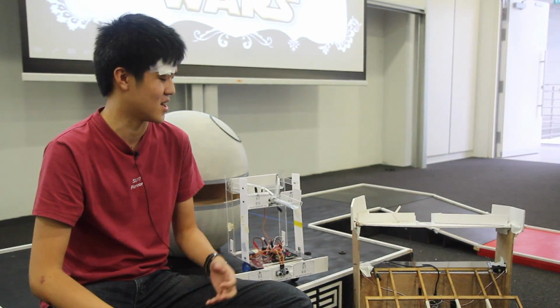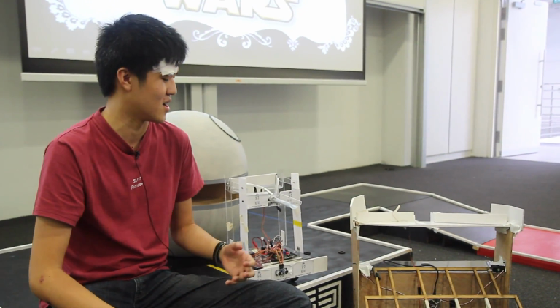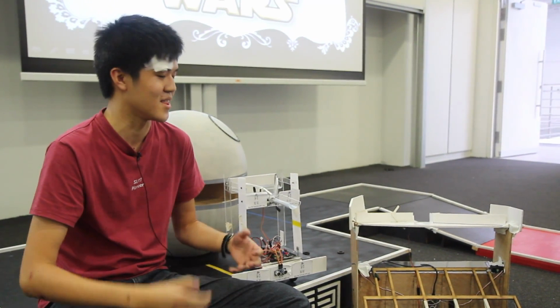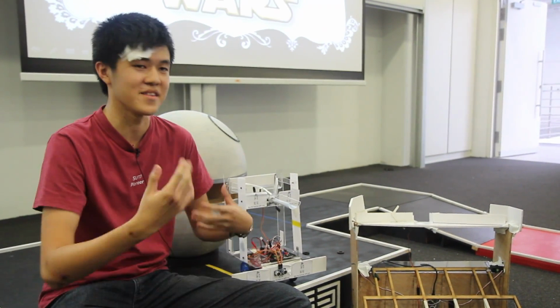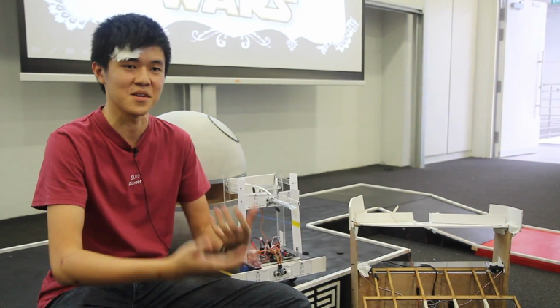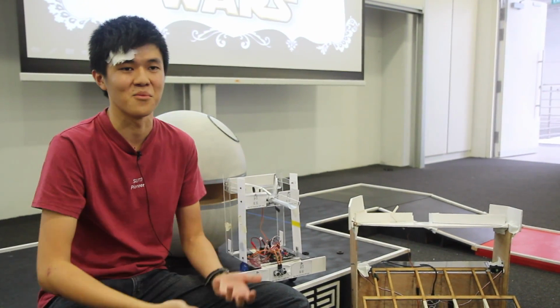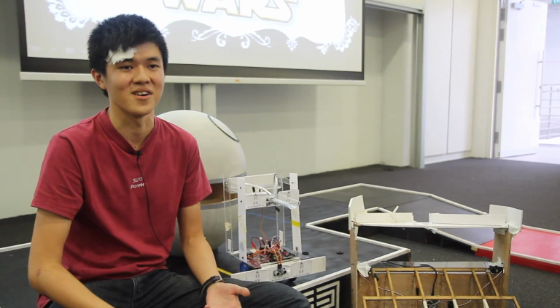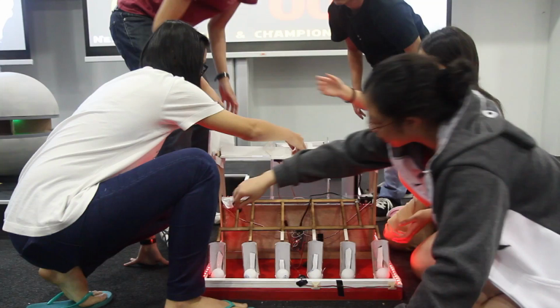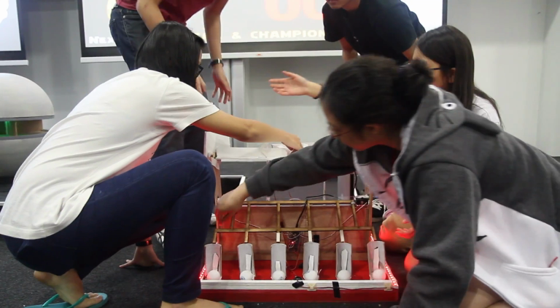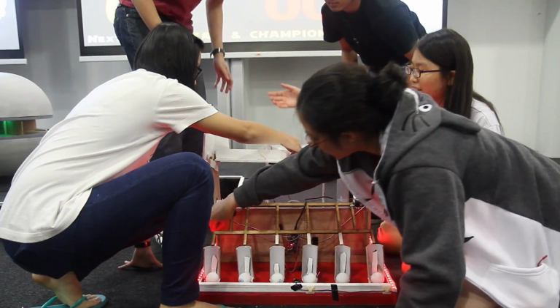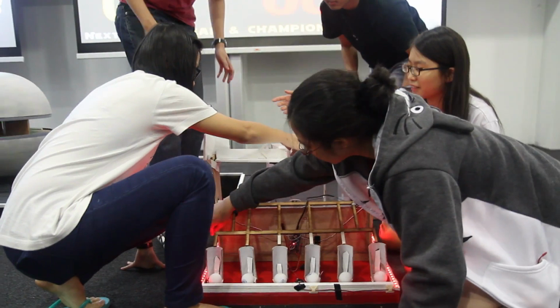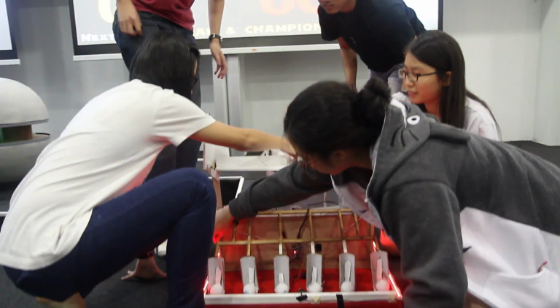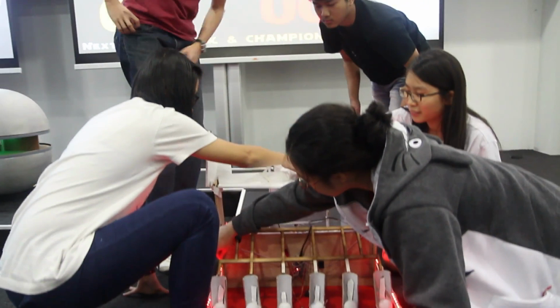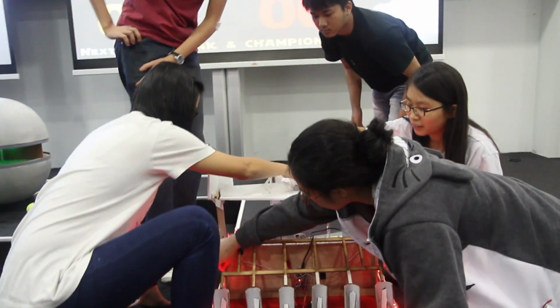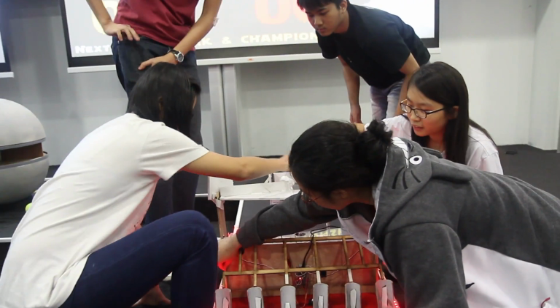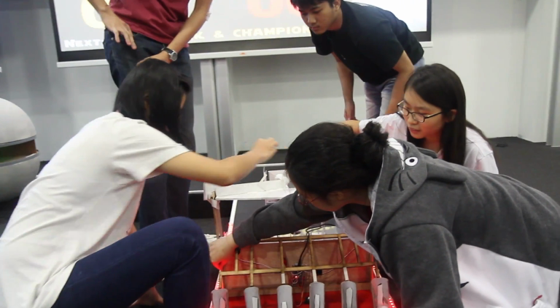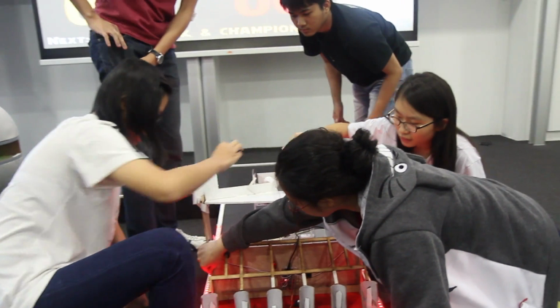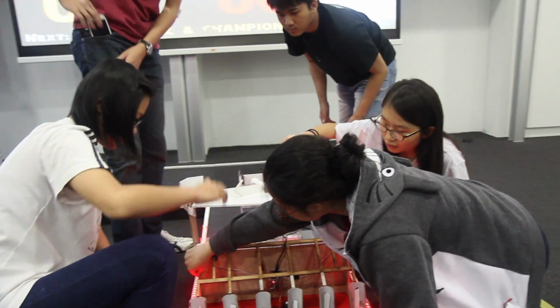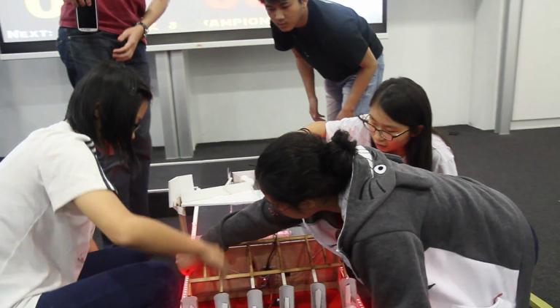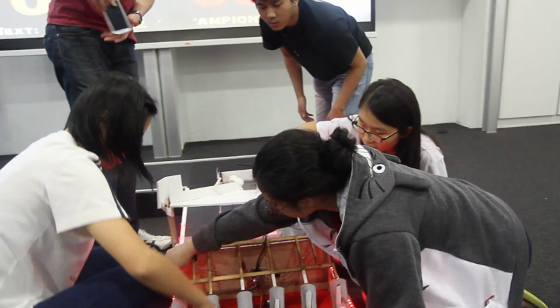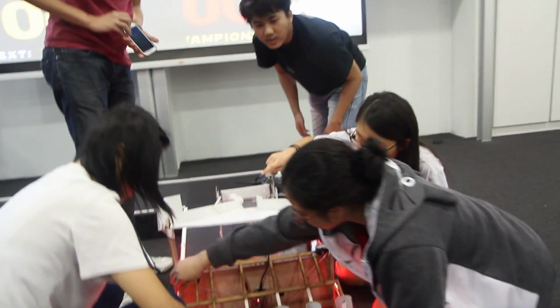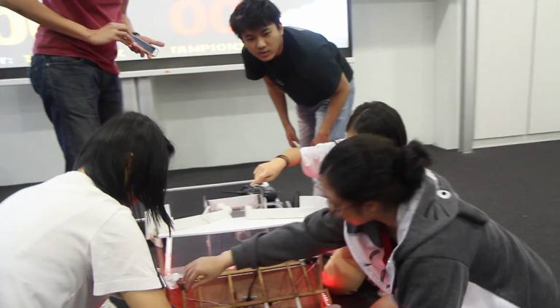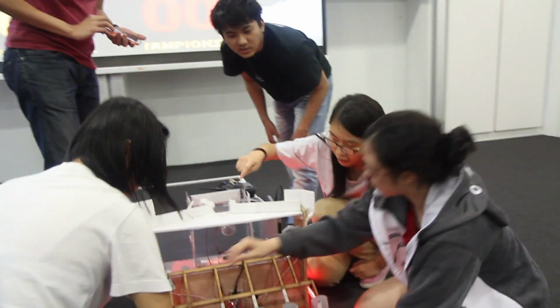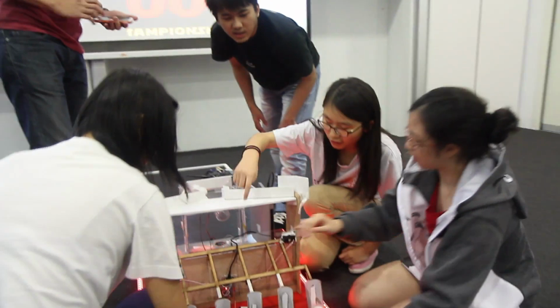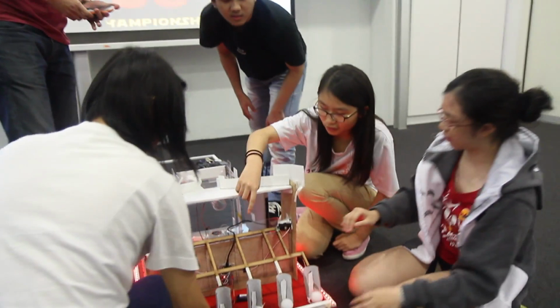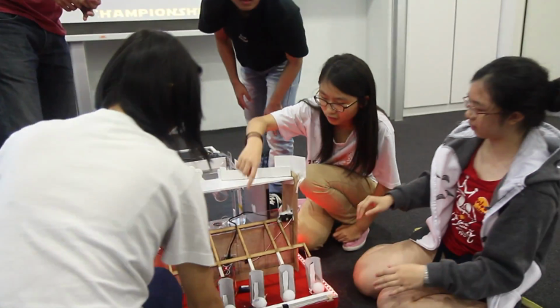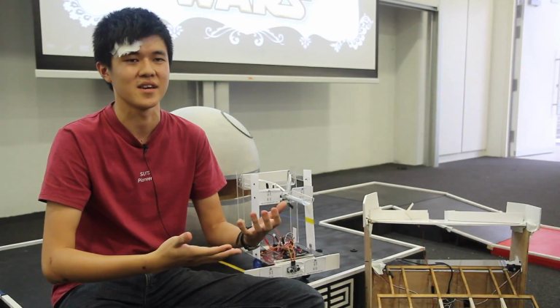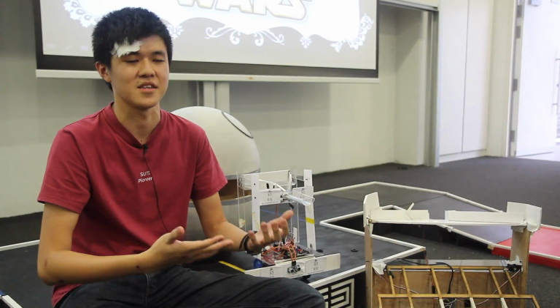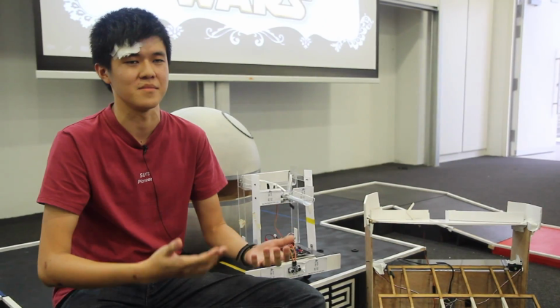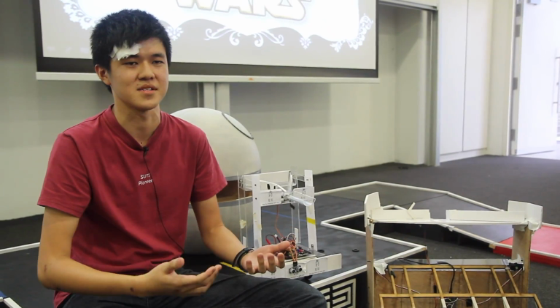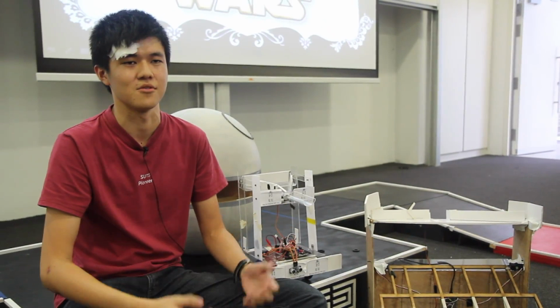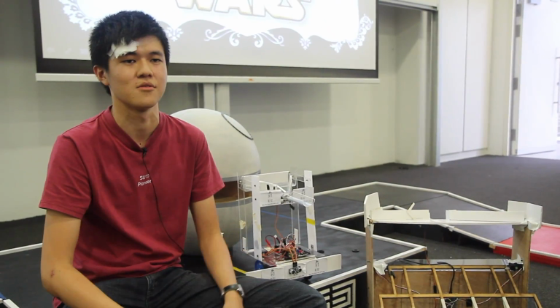I learned teamwork. I learned a lot from my friends — how to work with my teammates.